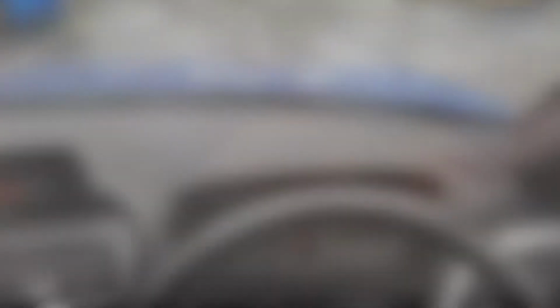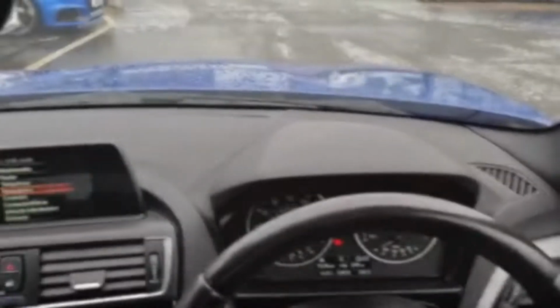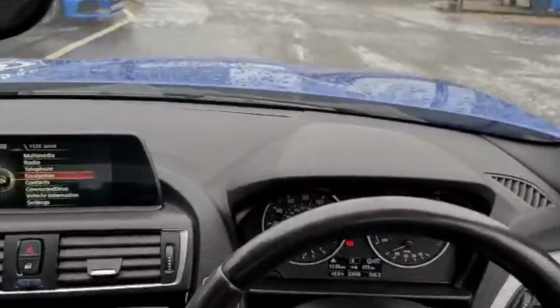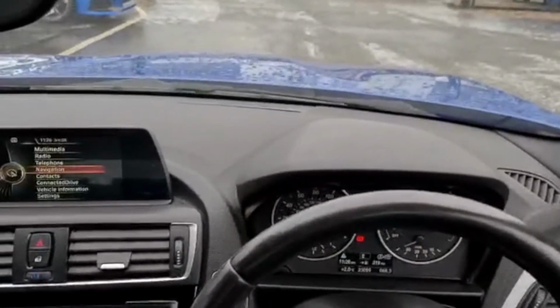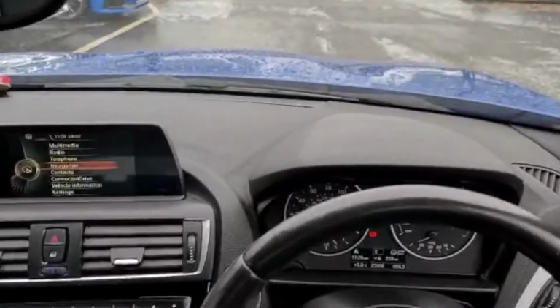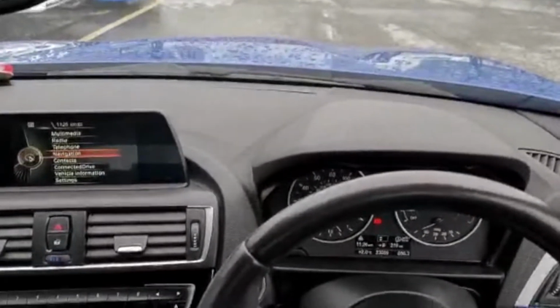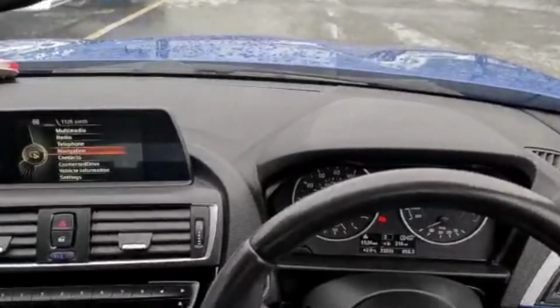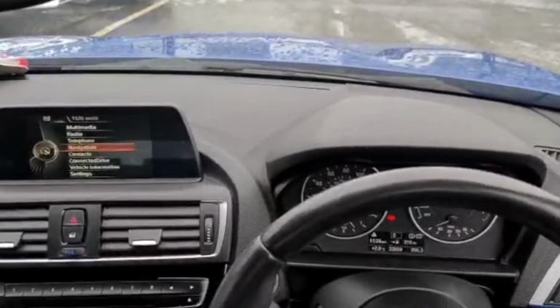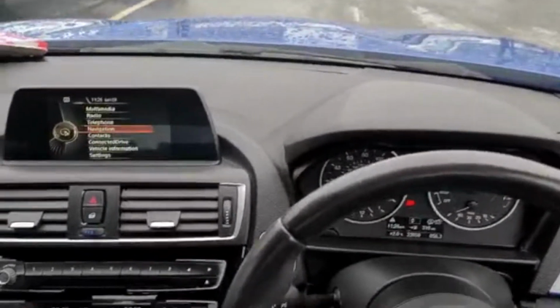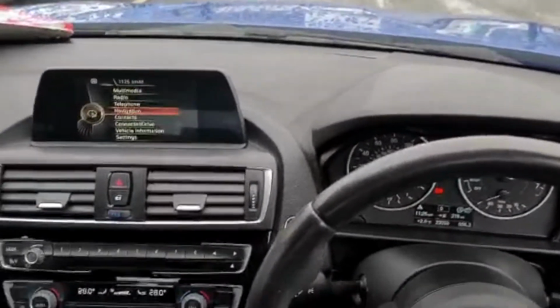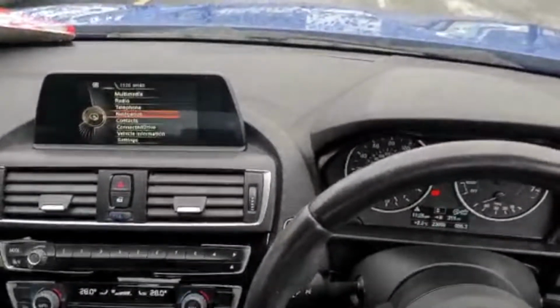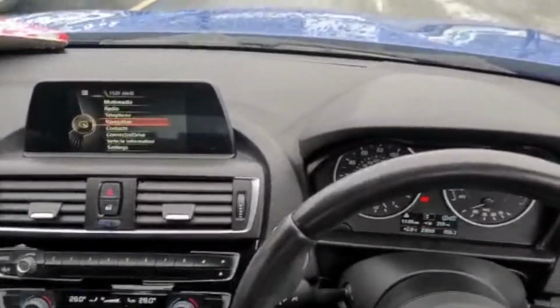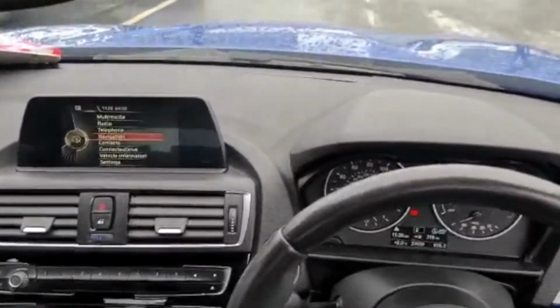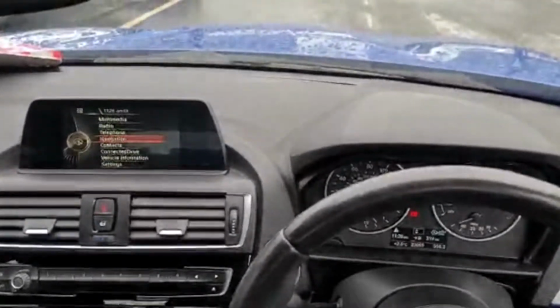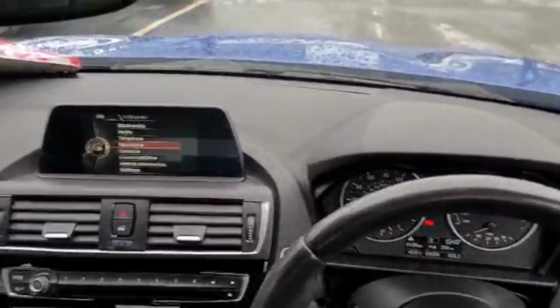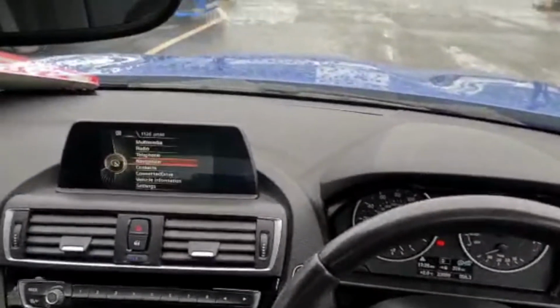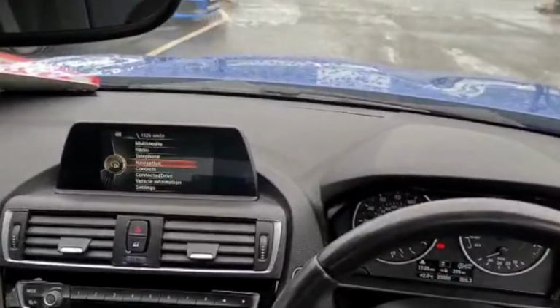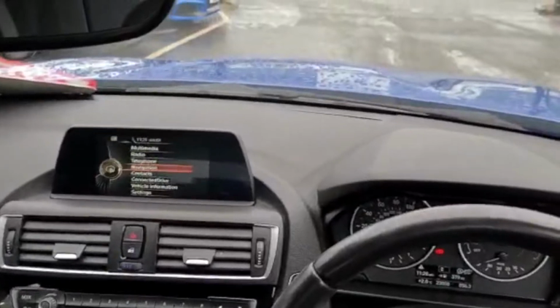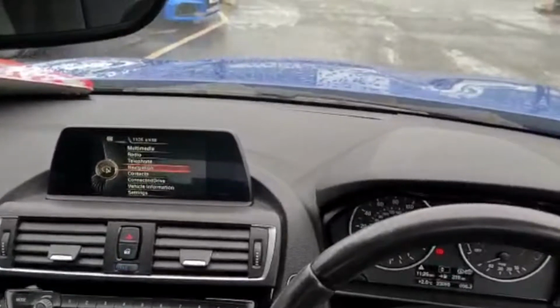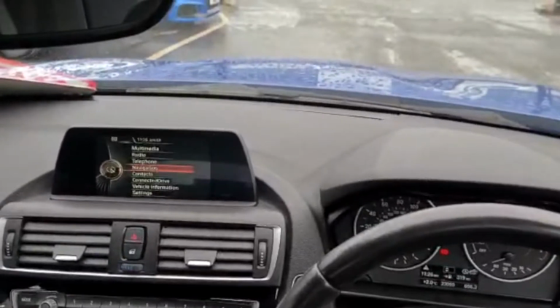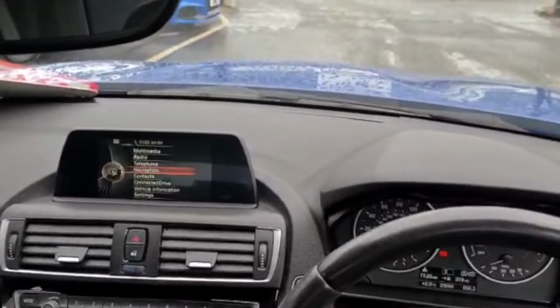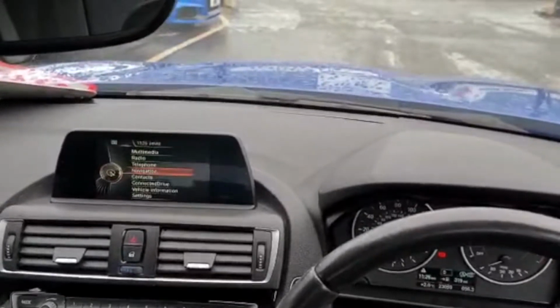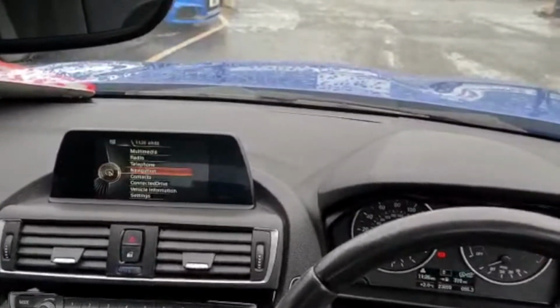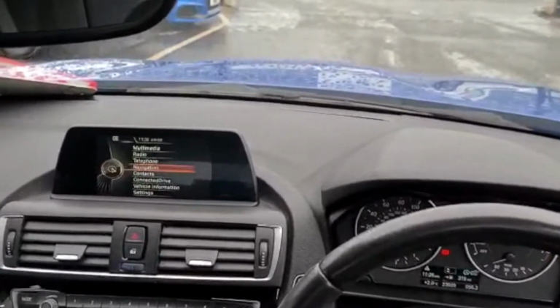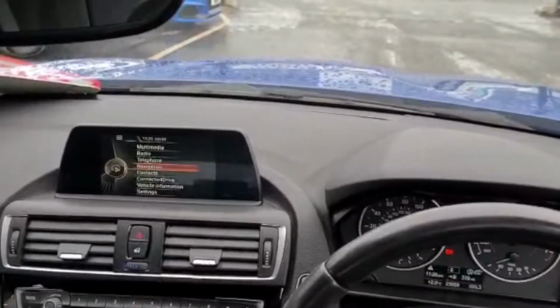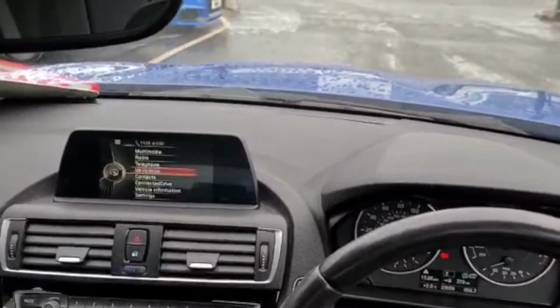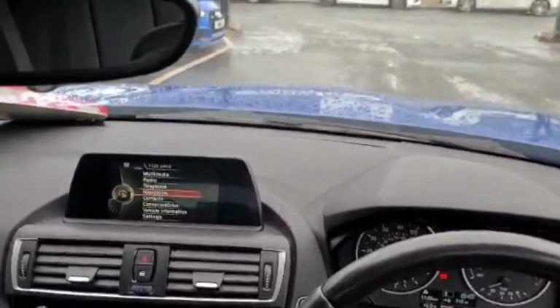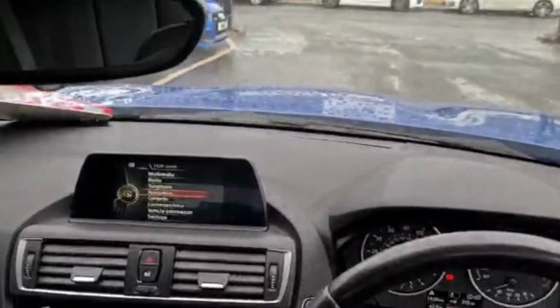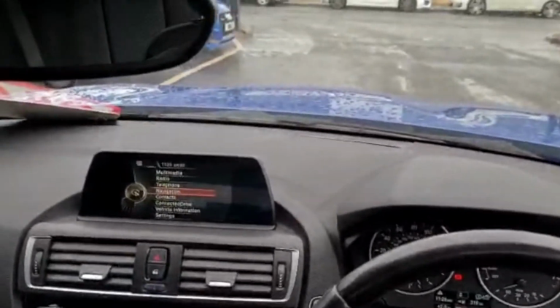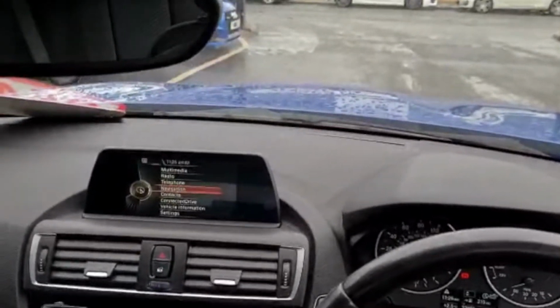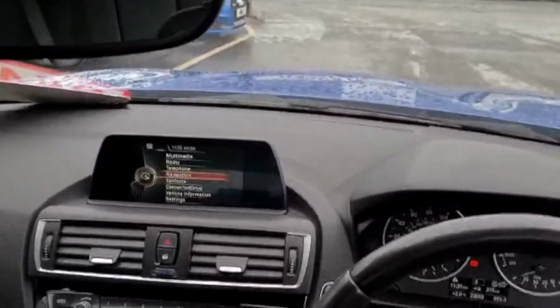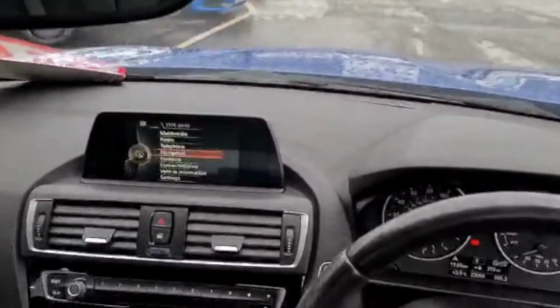Hi there, it's Andy from GM Car Sales here, just to do a short virtual test drive on the BMW 1 Series 118i that we have in stock at the moment.